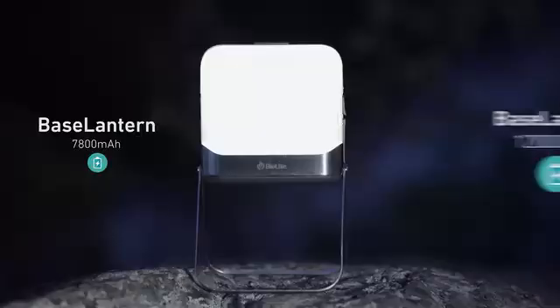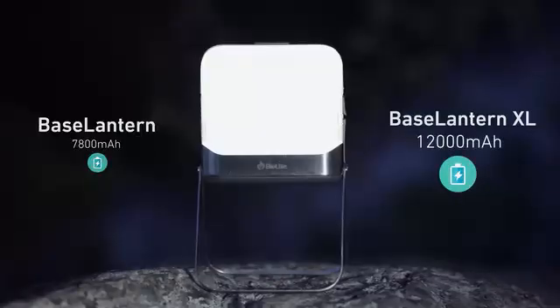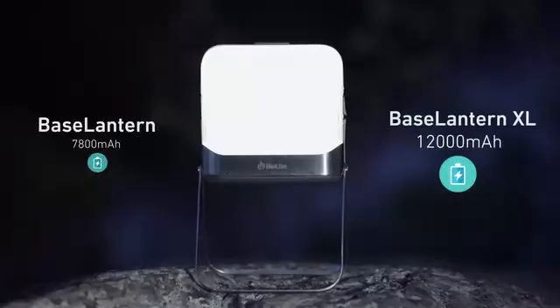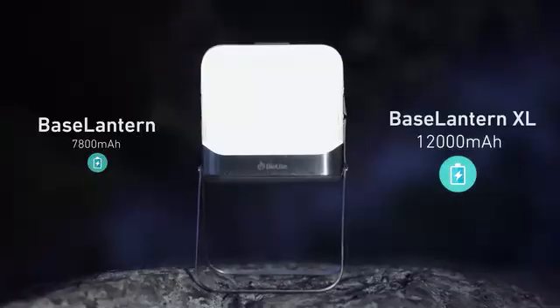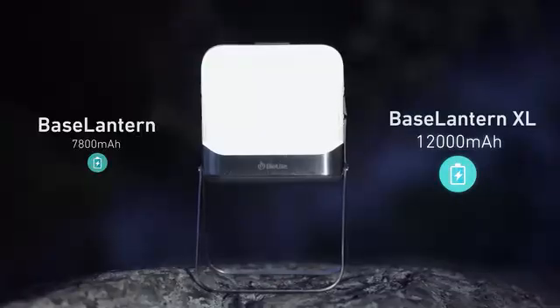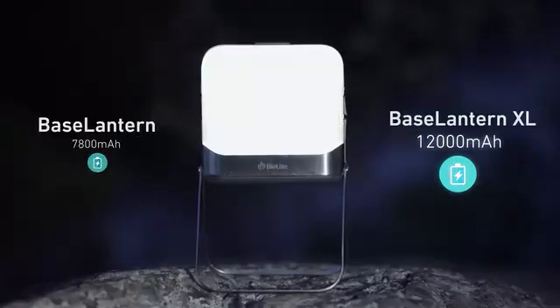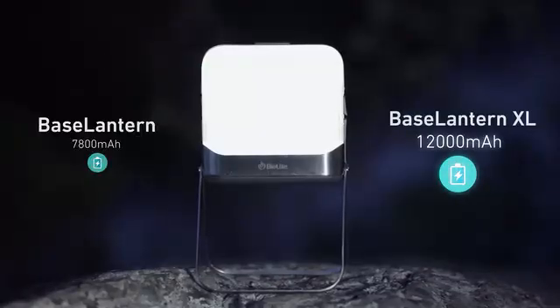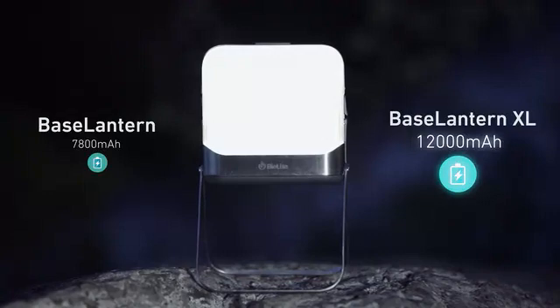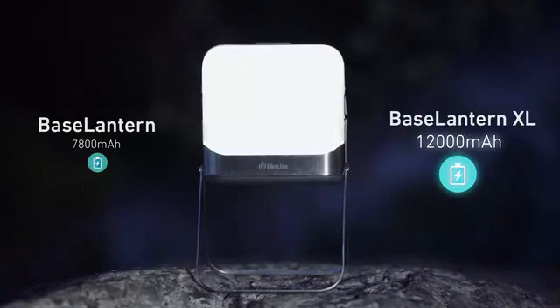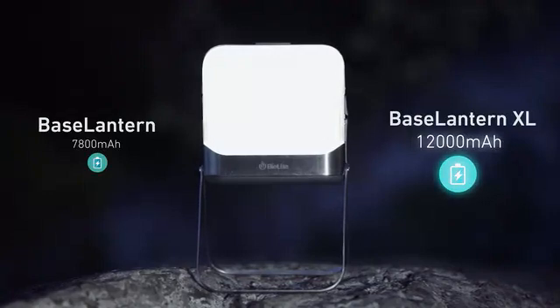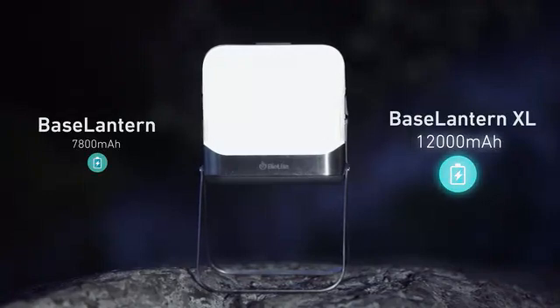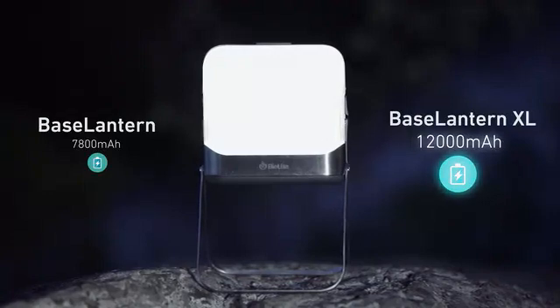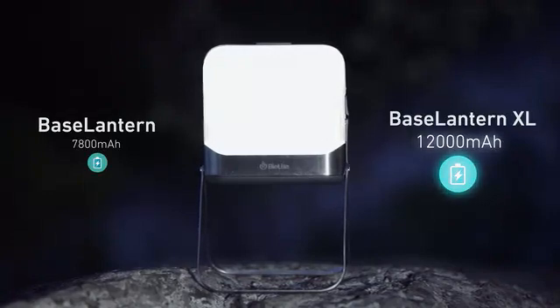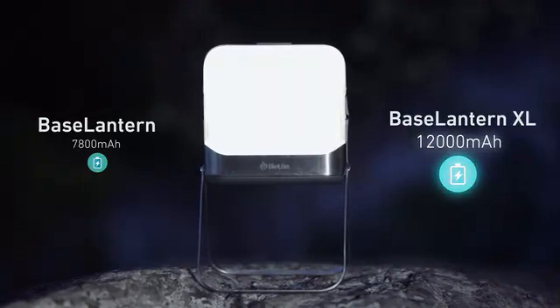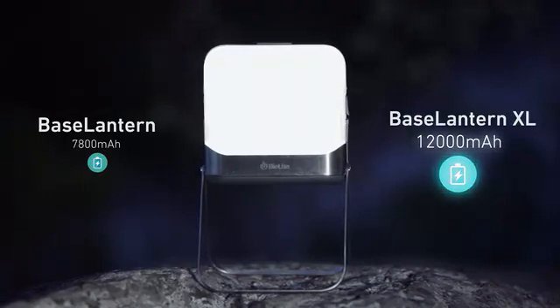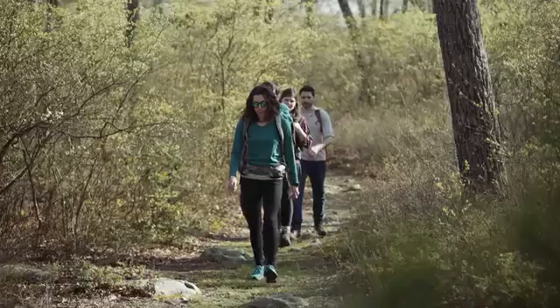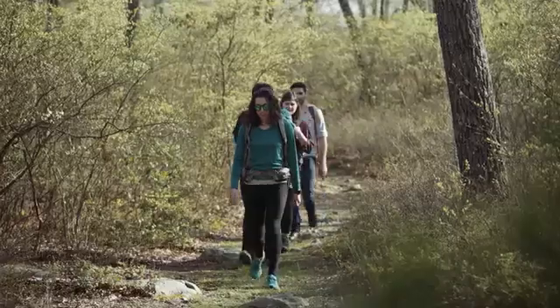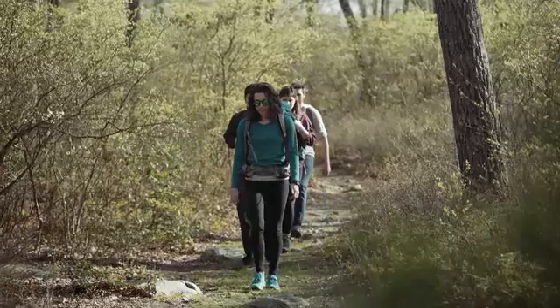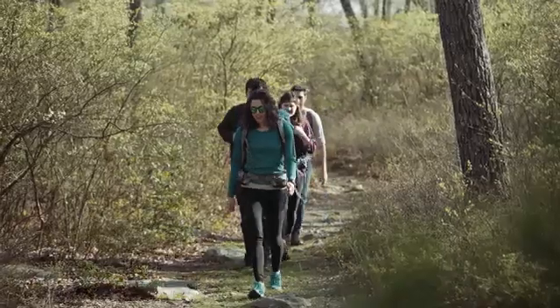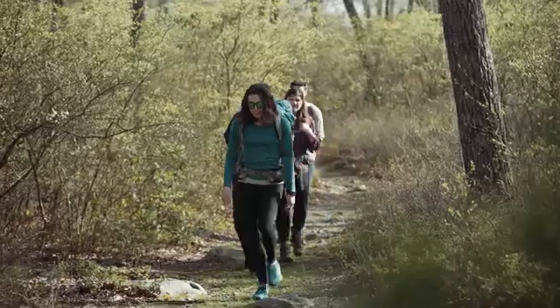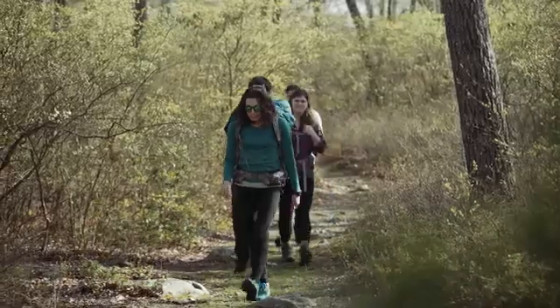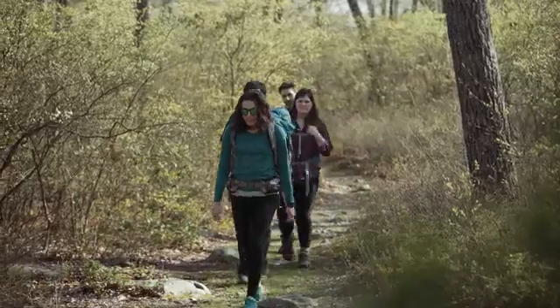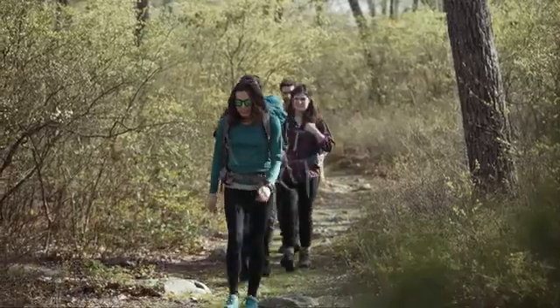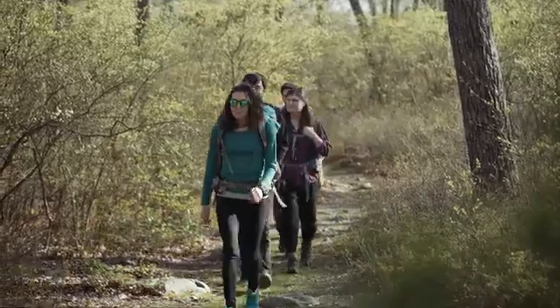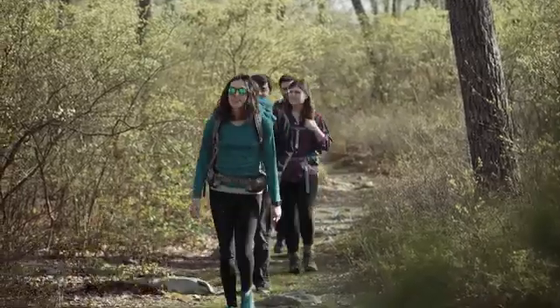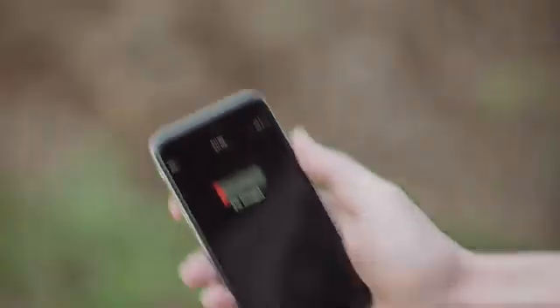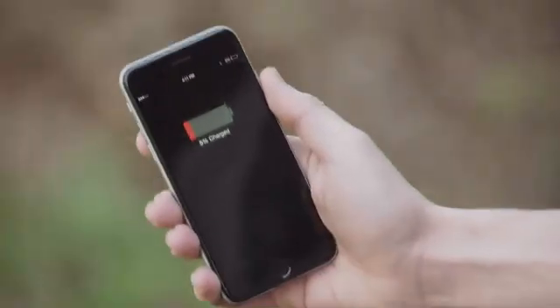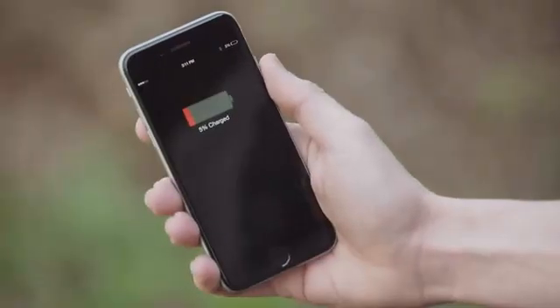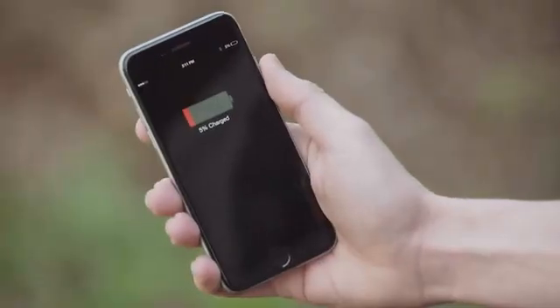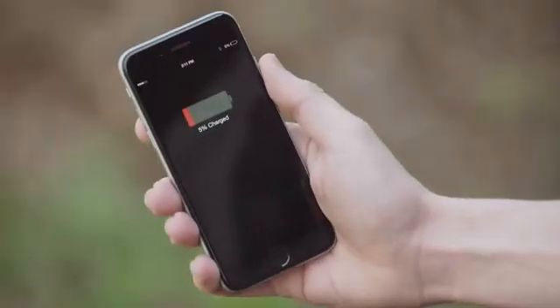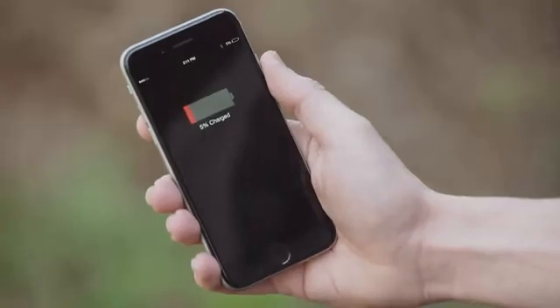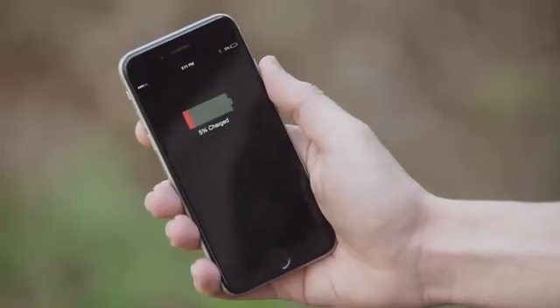Grab the Base Lantern XL and add even more power to your system. When energy is scarce, making it easy to monitor and adjust your usage is critical.